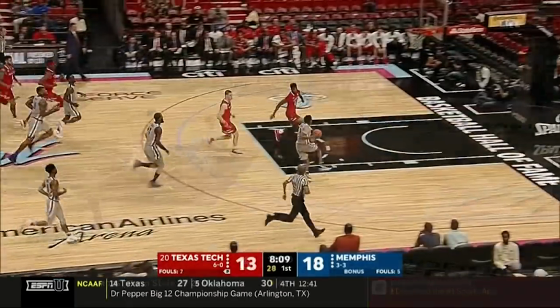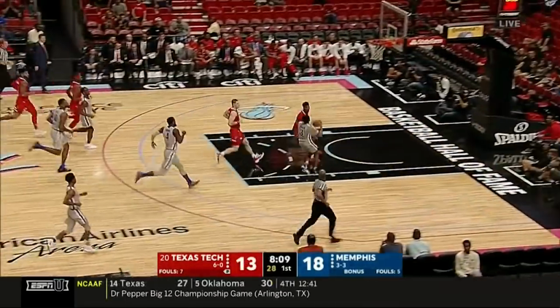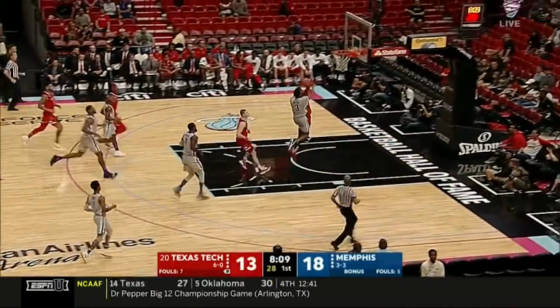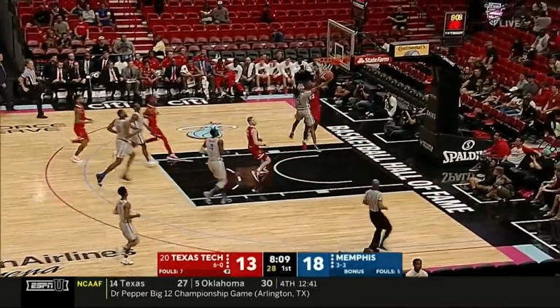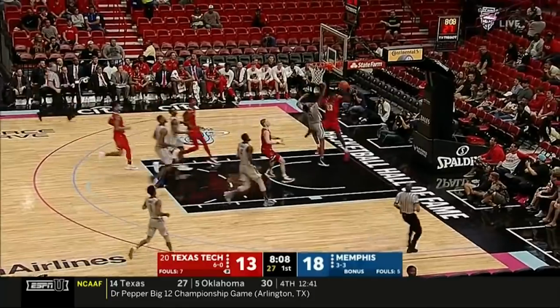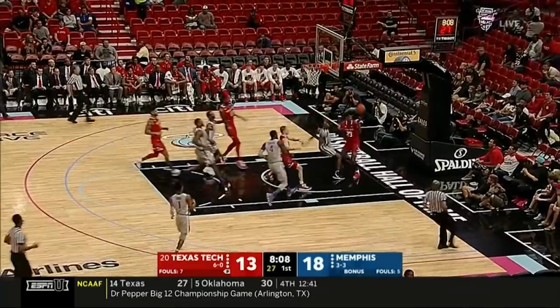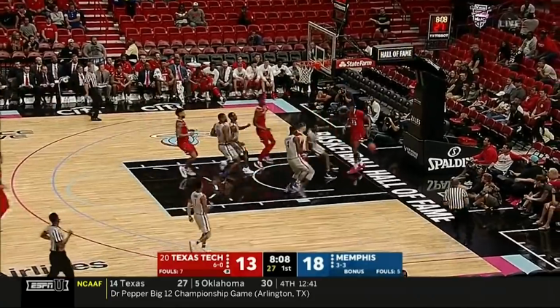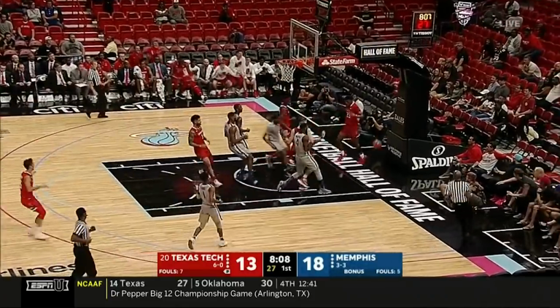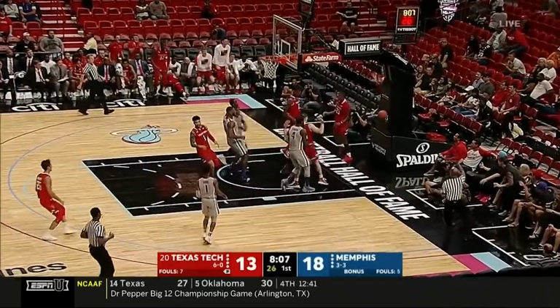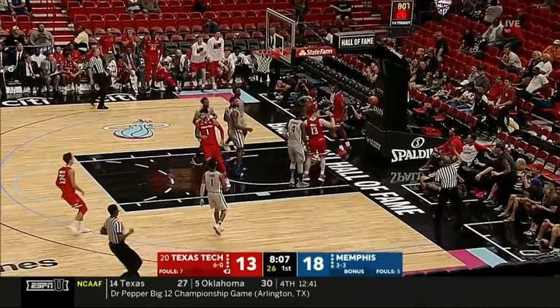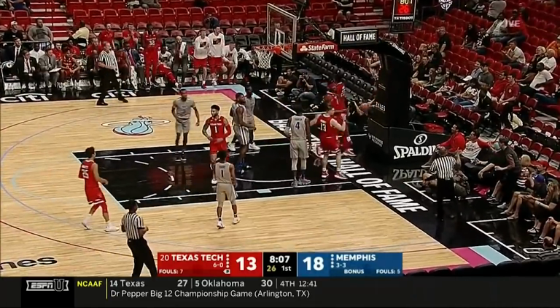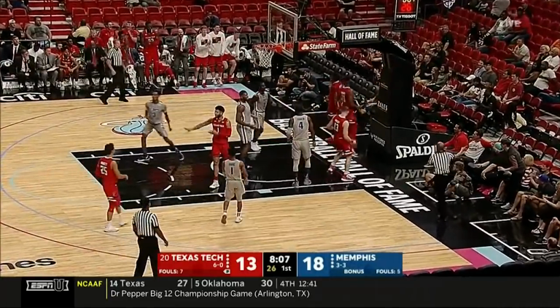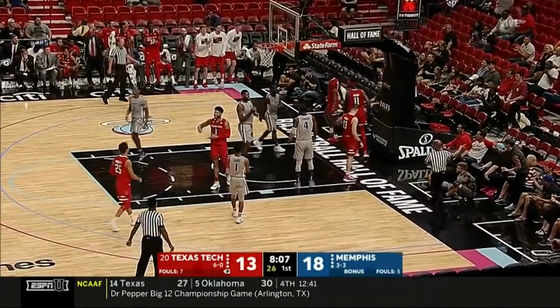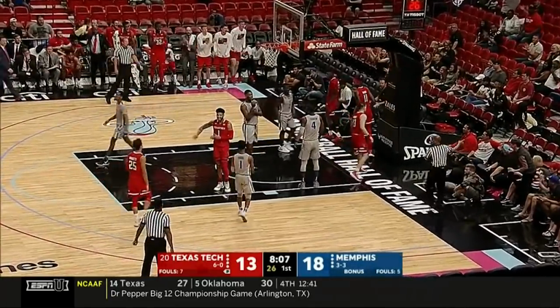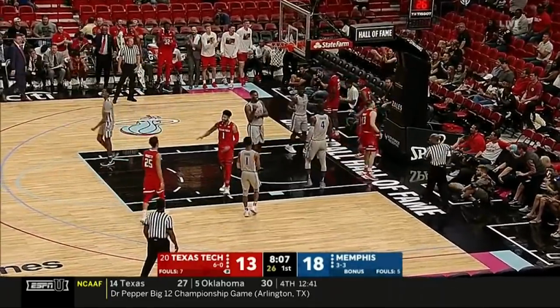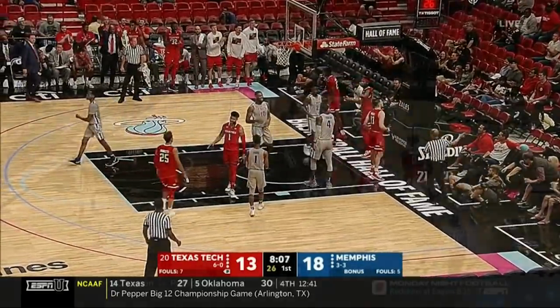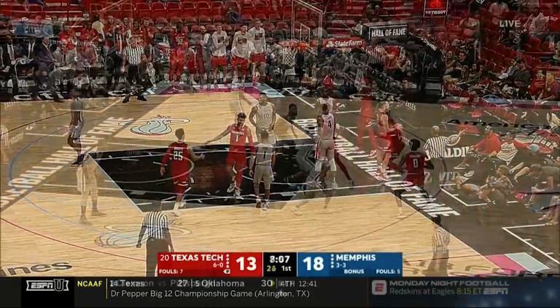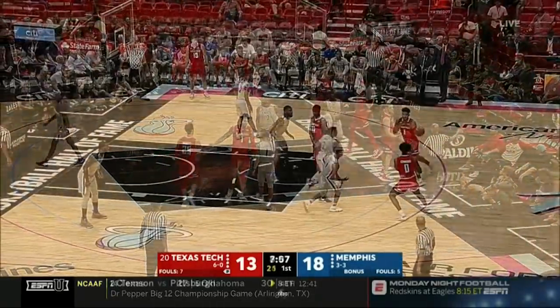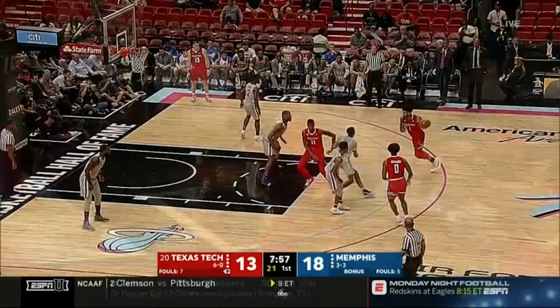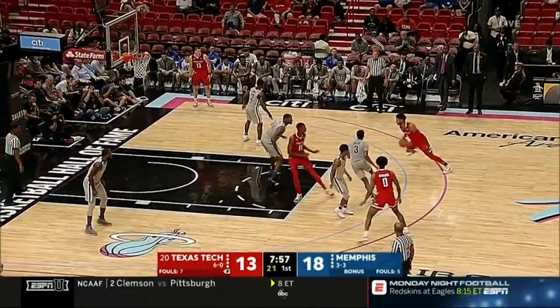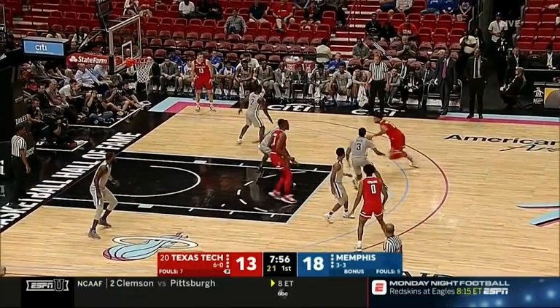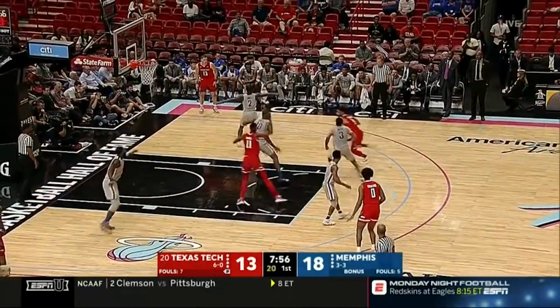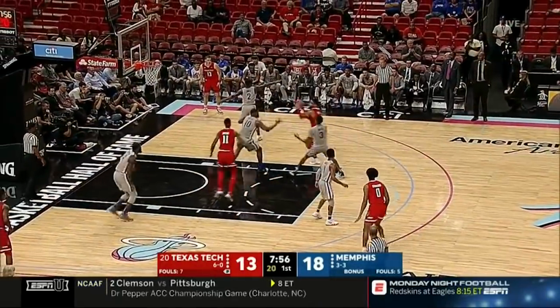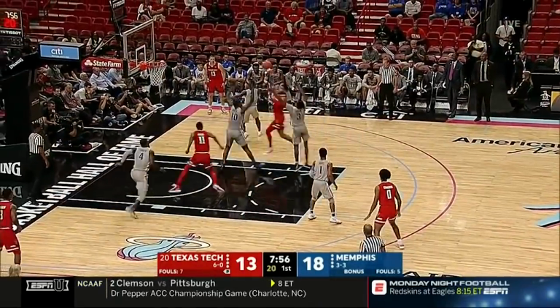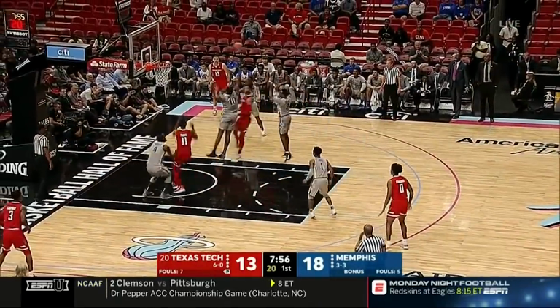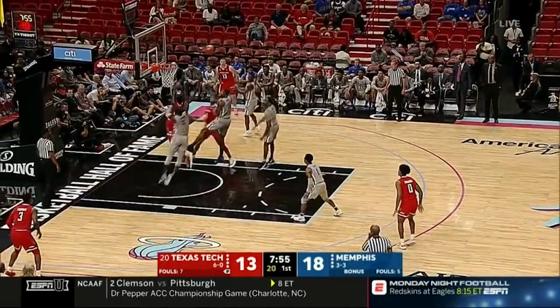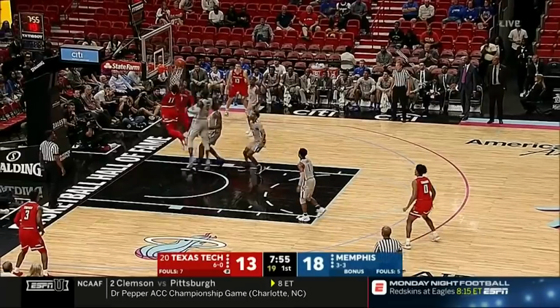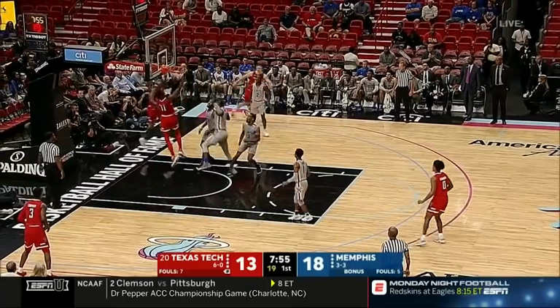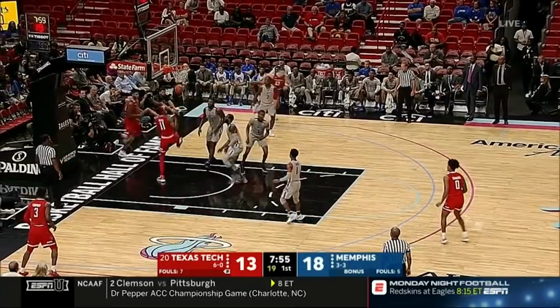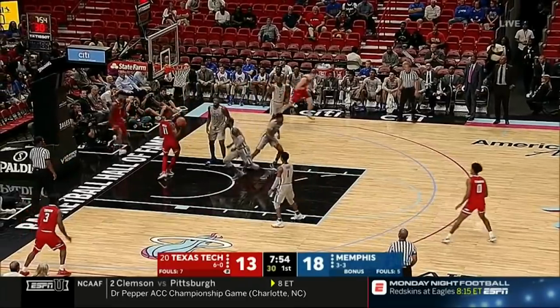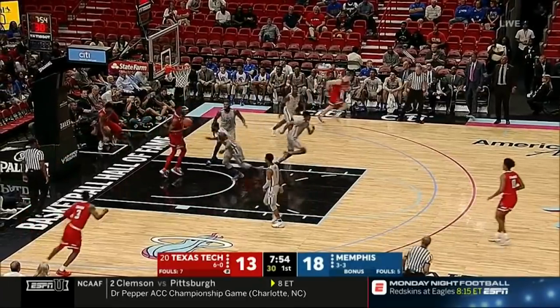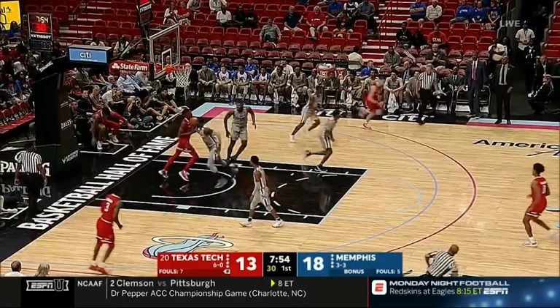Seven Texas Tech turnovers. Mark blocked by Culver at the other end. They're gonna find ways to attack those guys. Here's a lob to Owens.